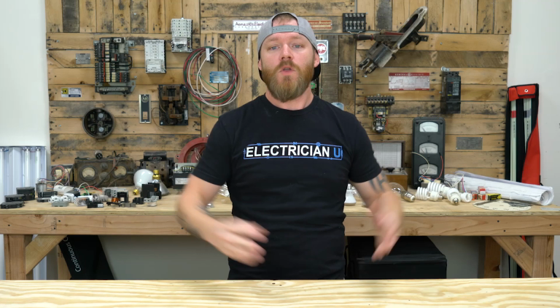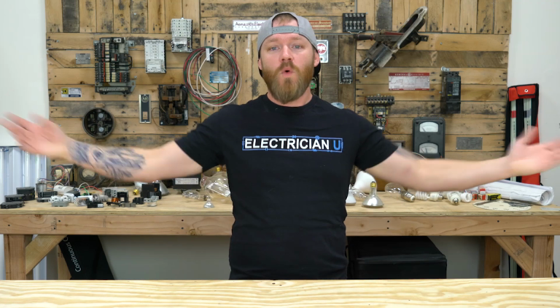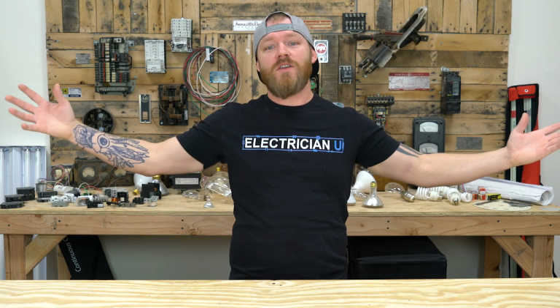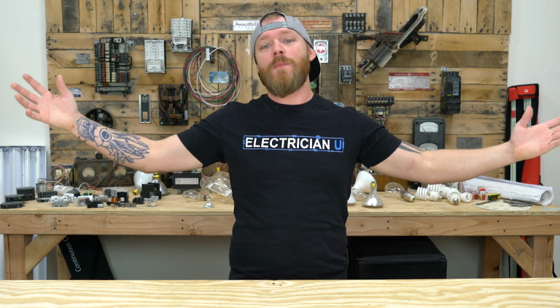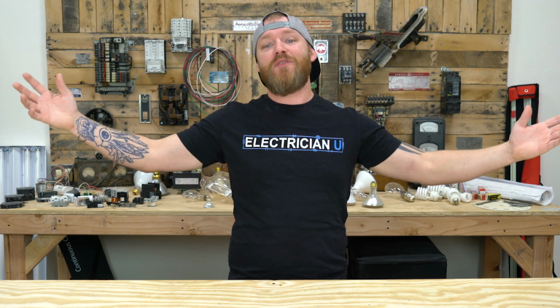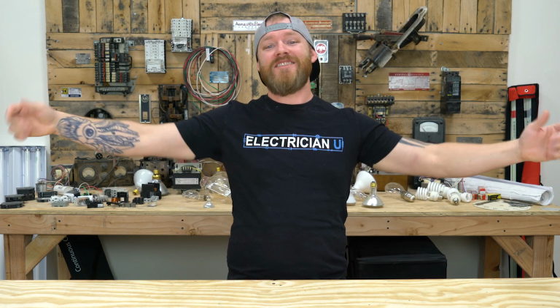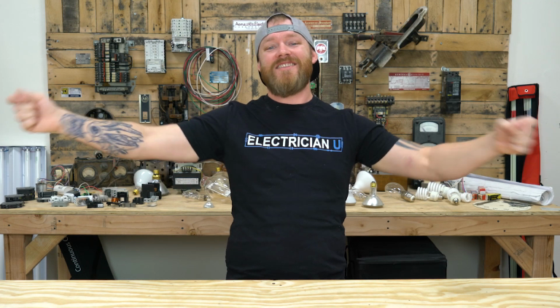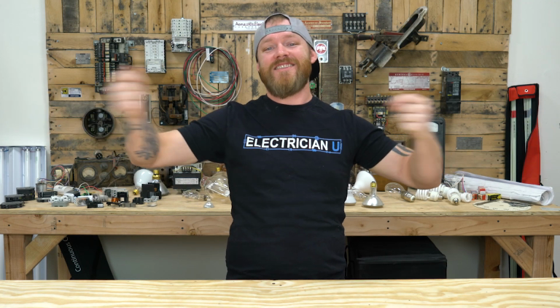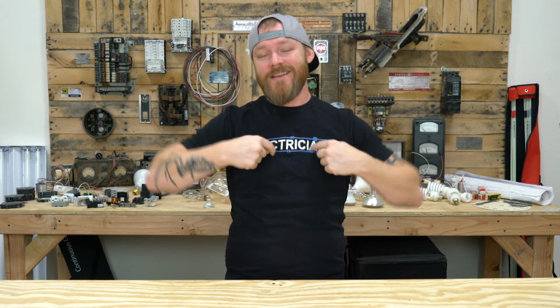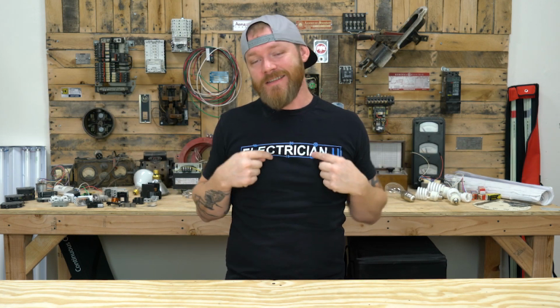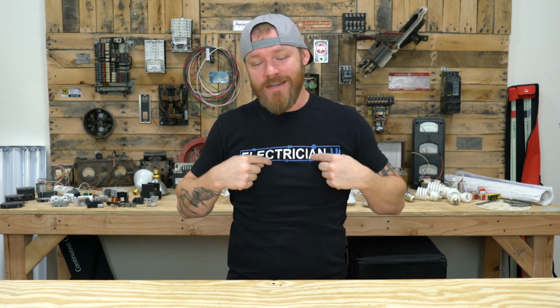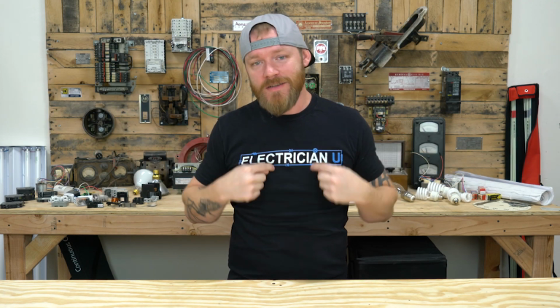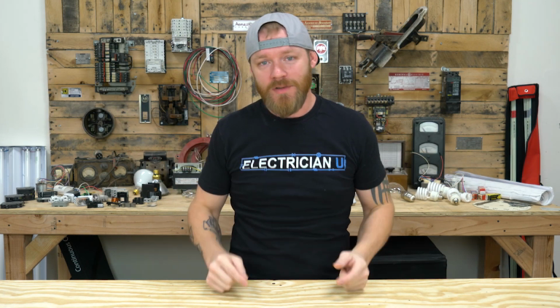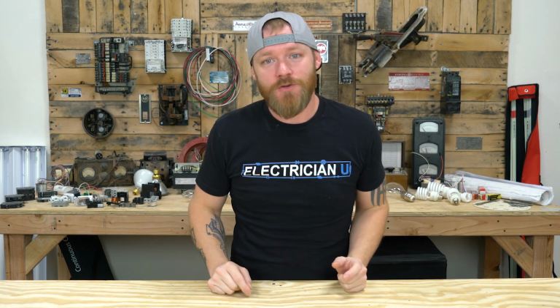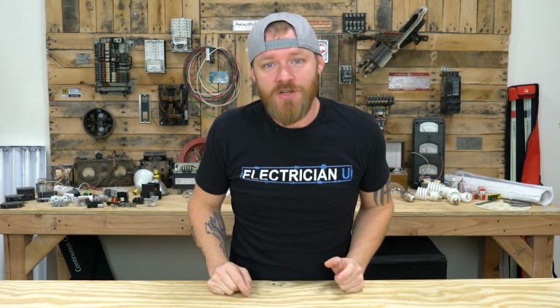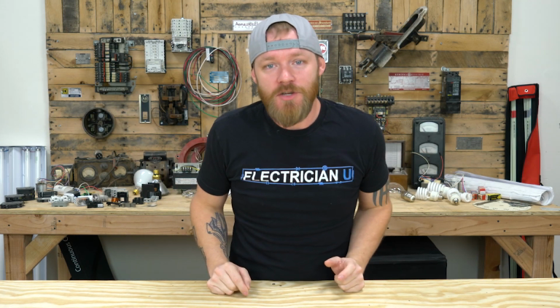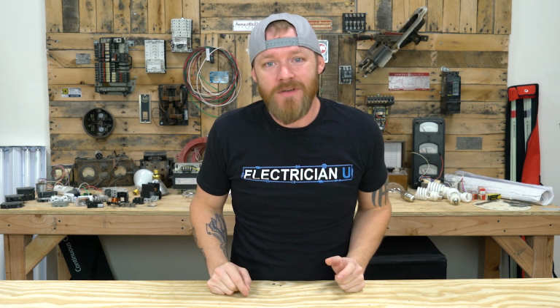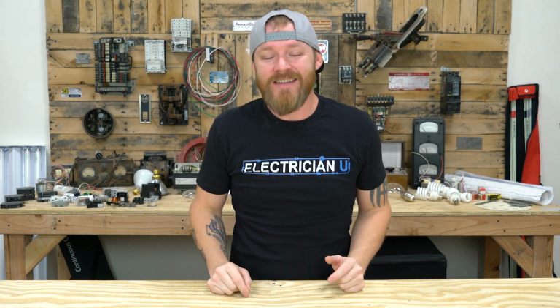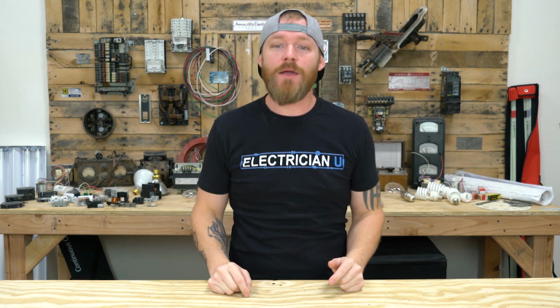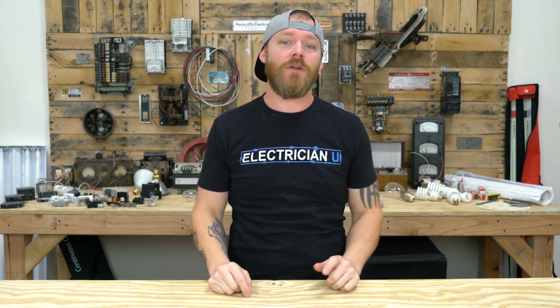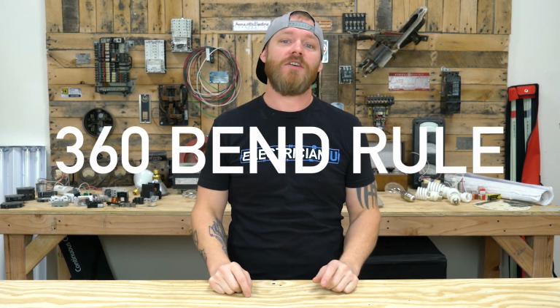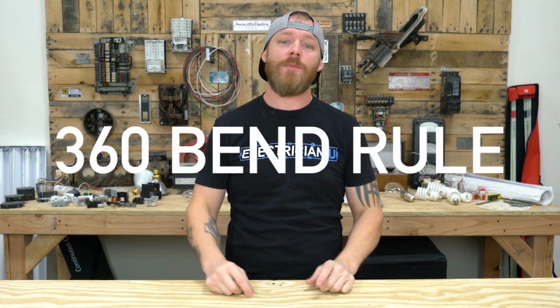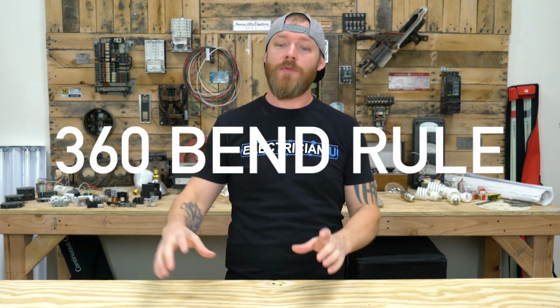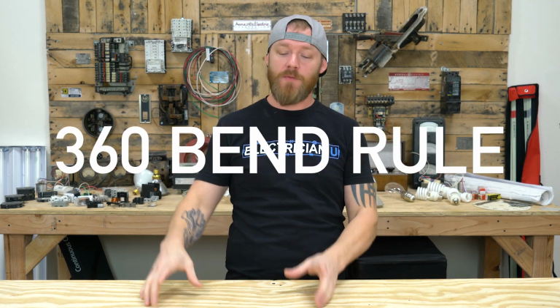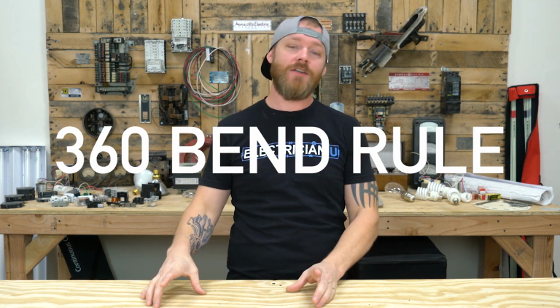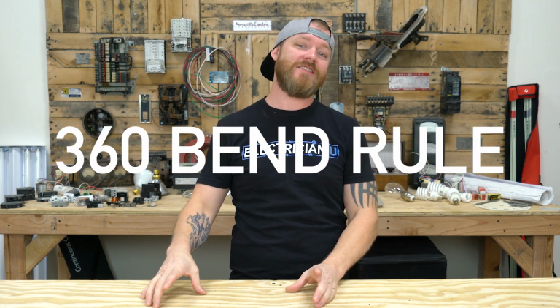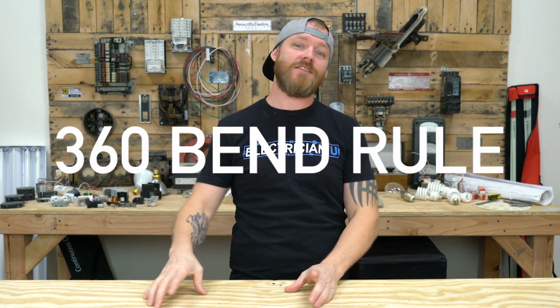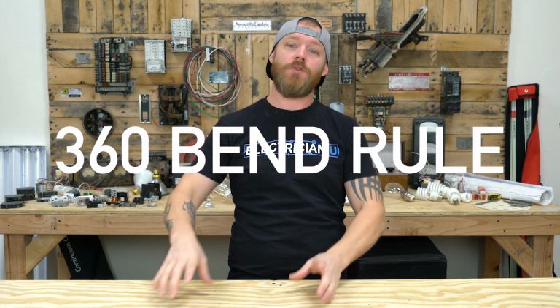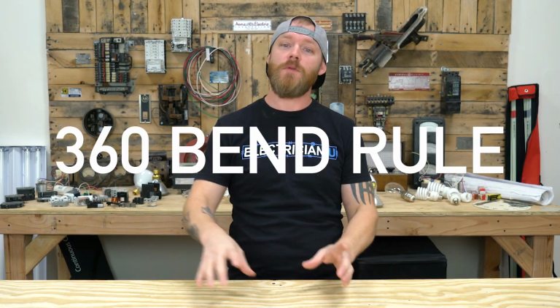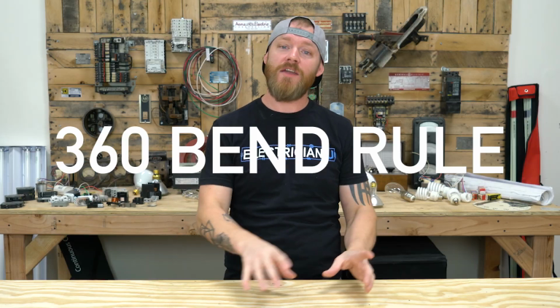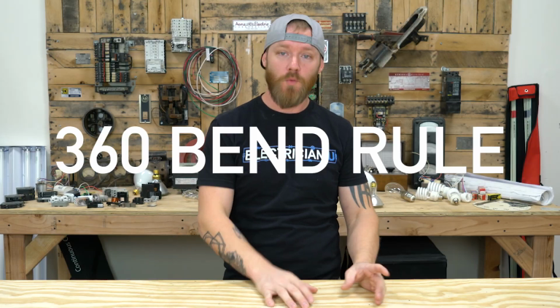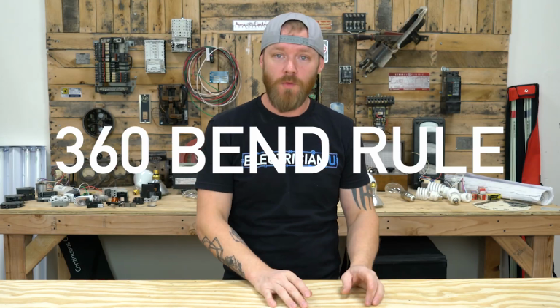What's going on my friends? This is Dustin Stelzer with Electrician U, and today we're going to talk about the 360 degree bend rule.